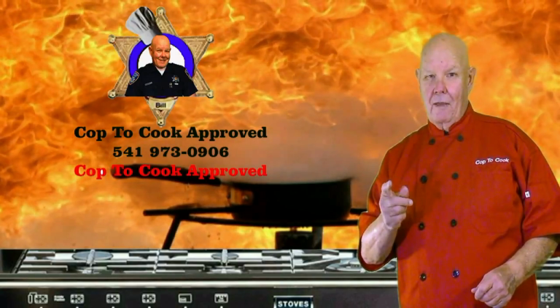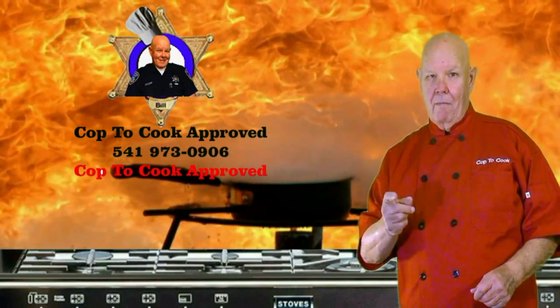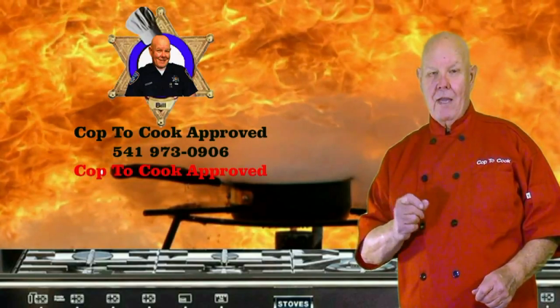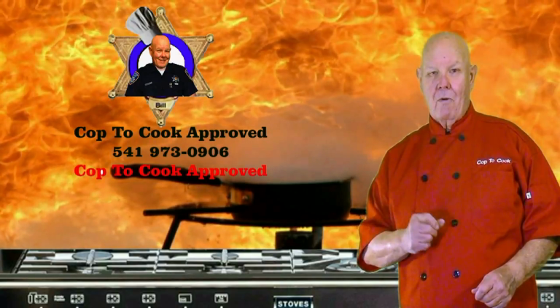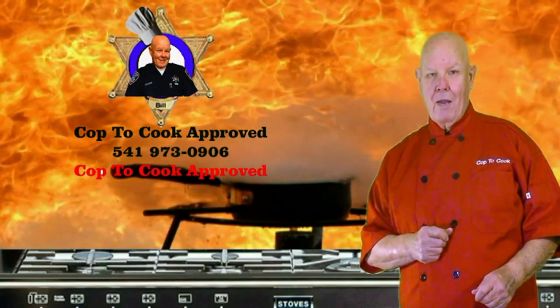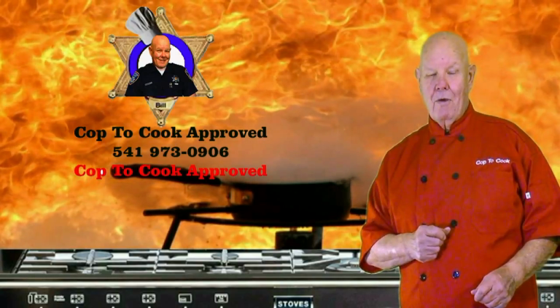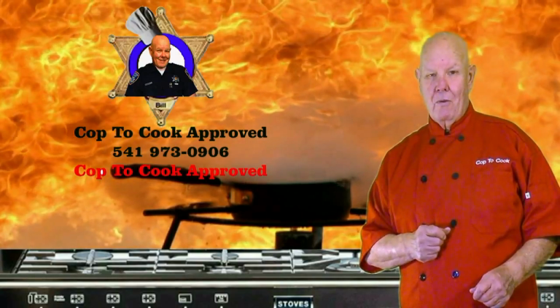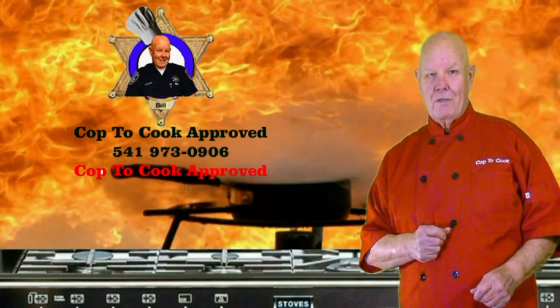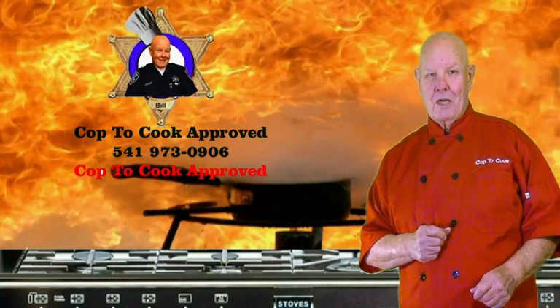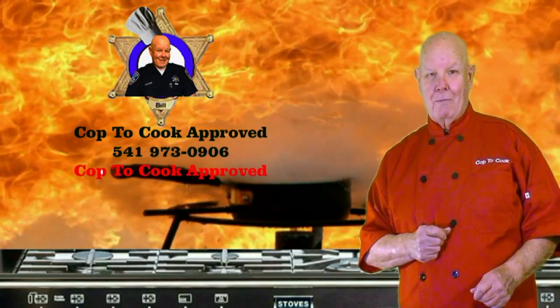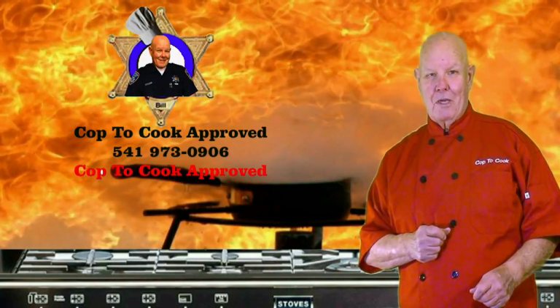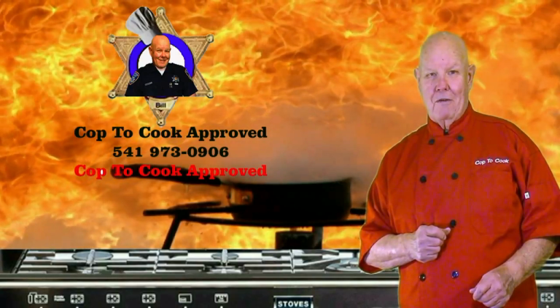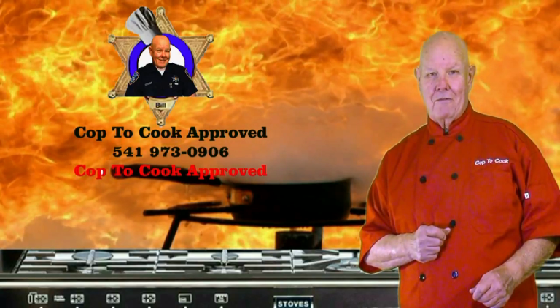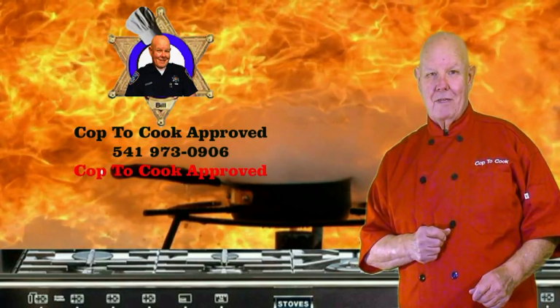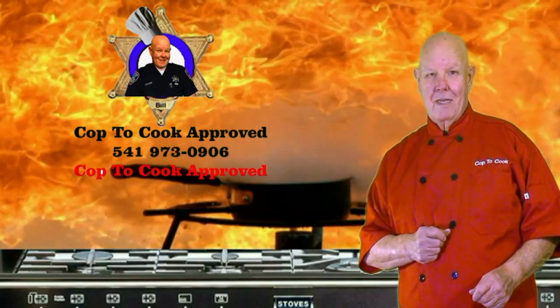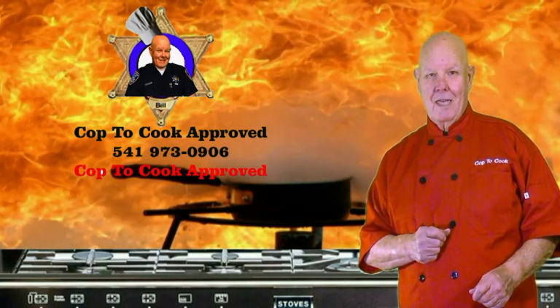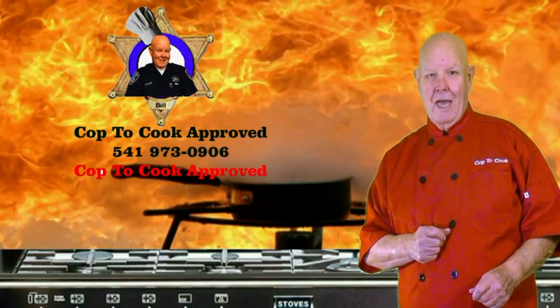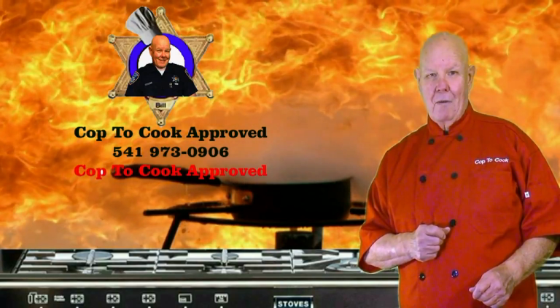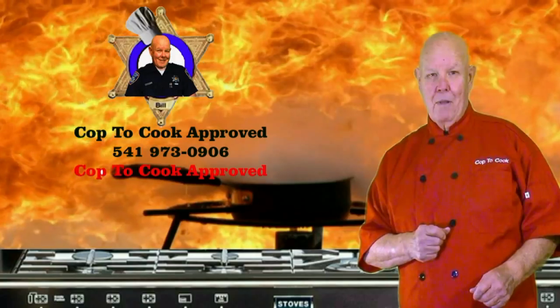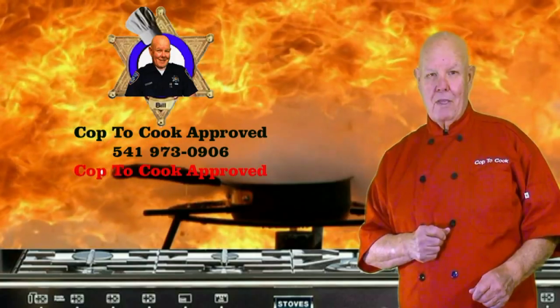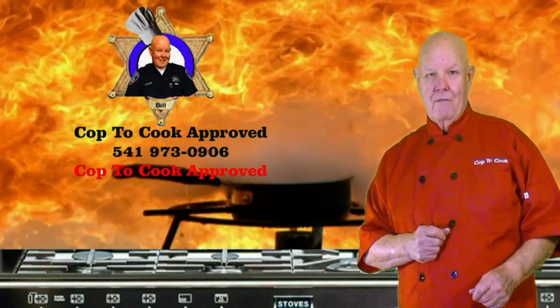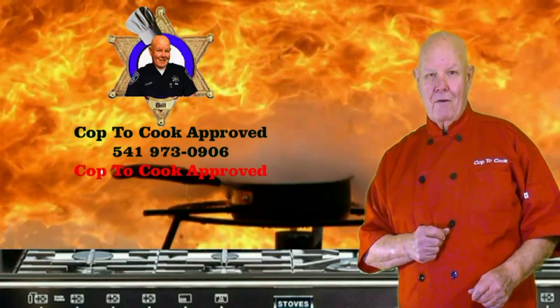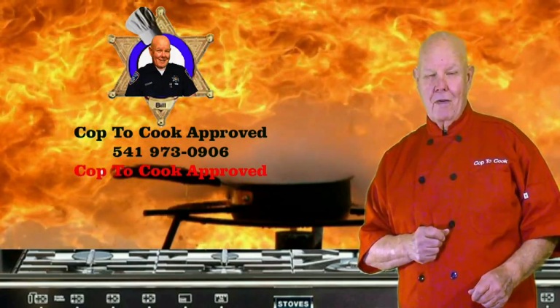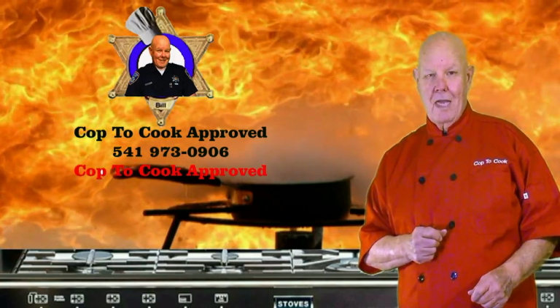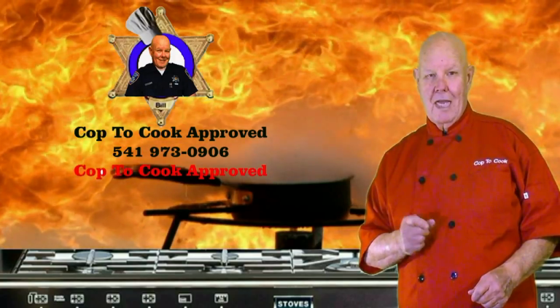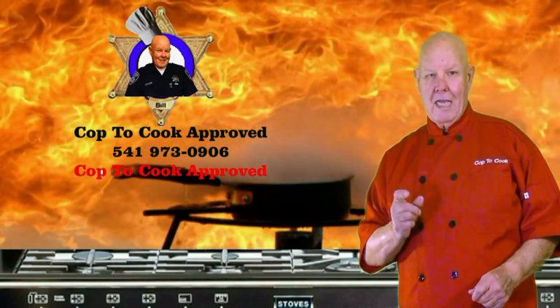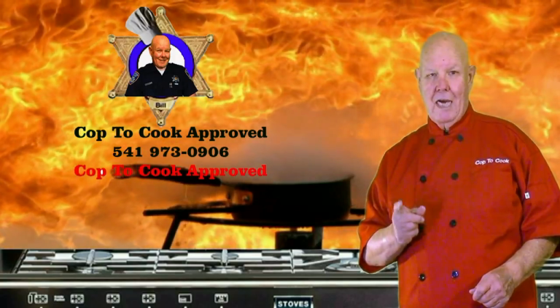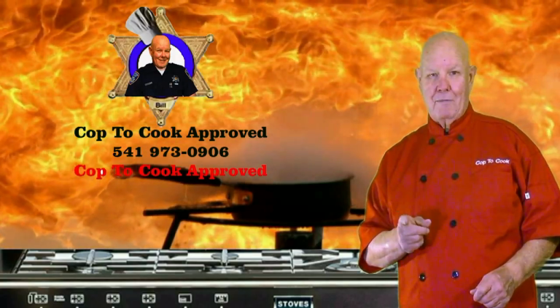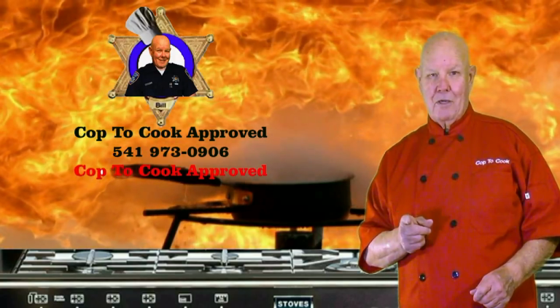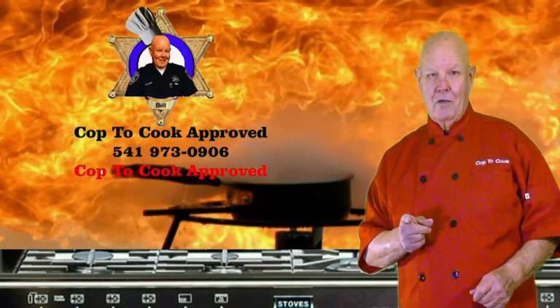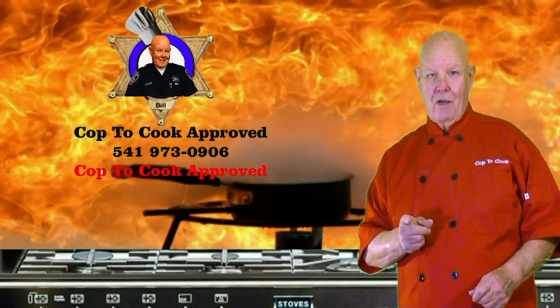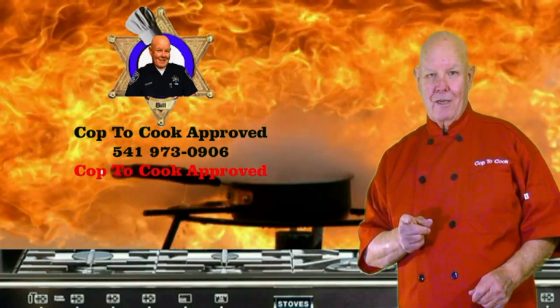My grandmother was a top chef. I'm Bill Kiefer, Cop to Cook.